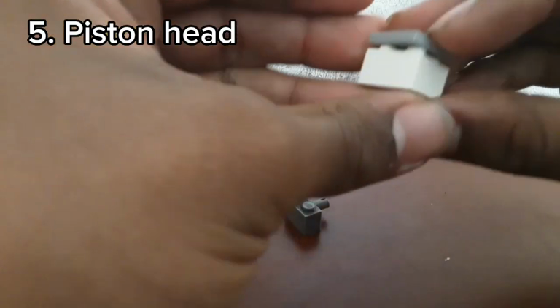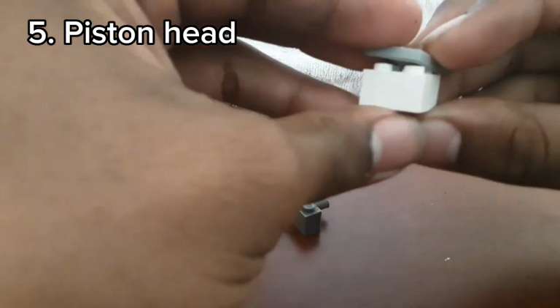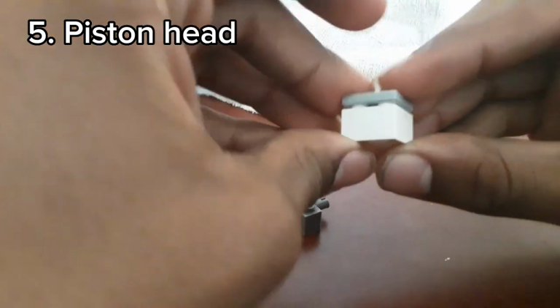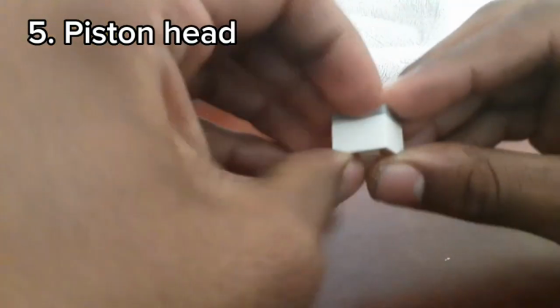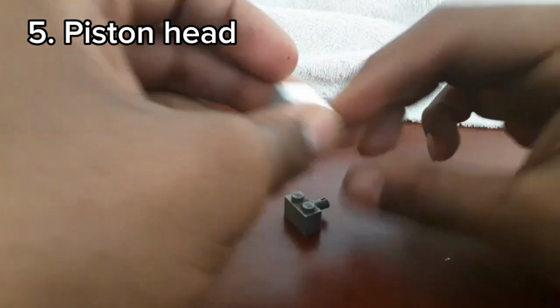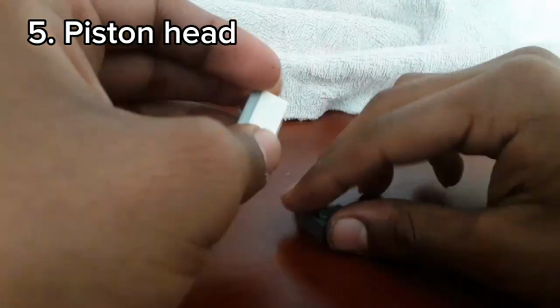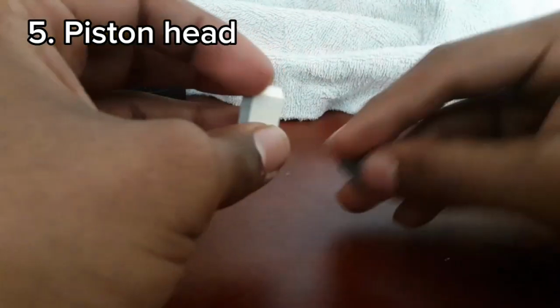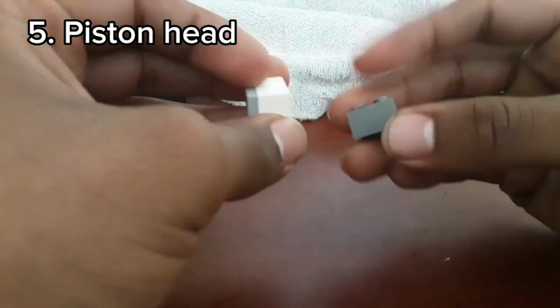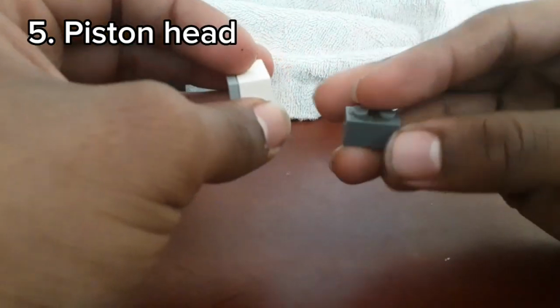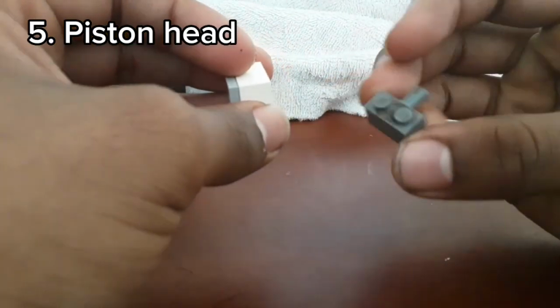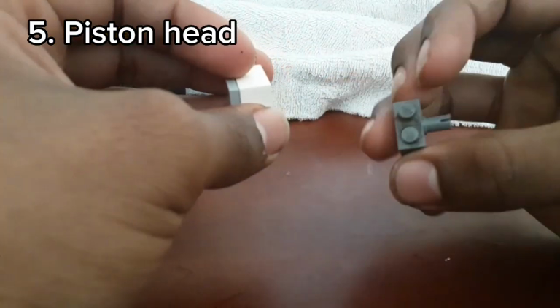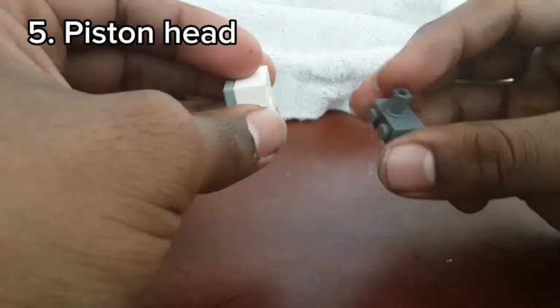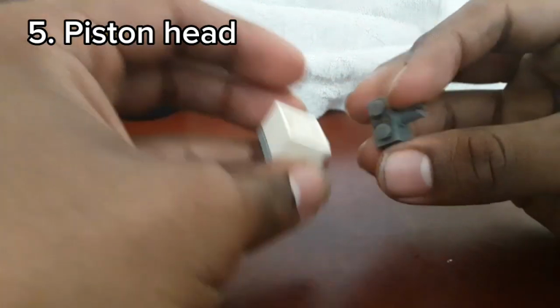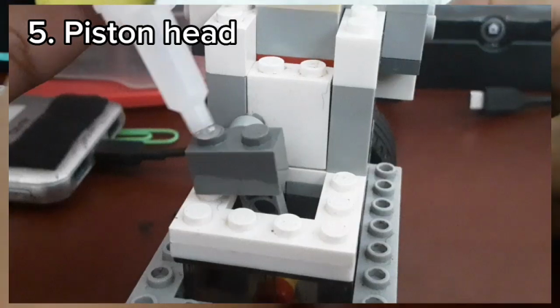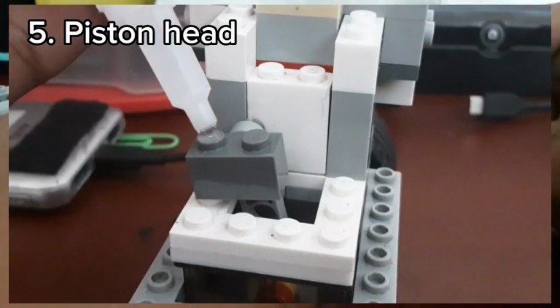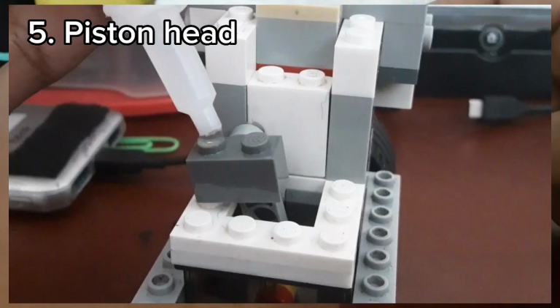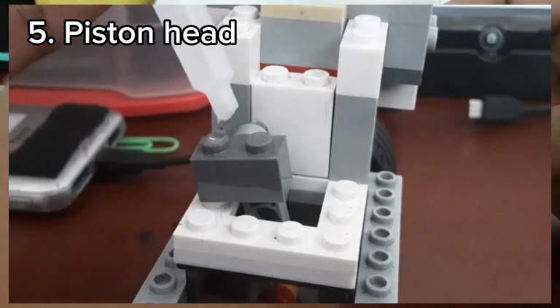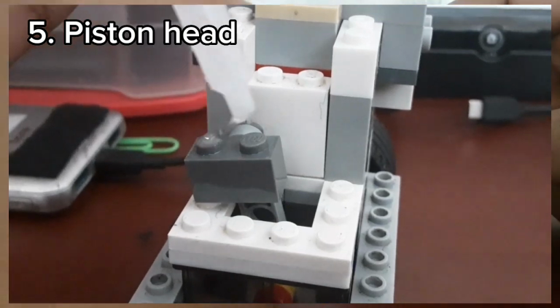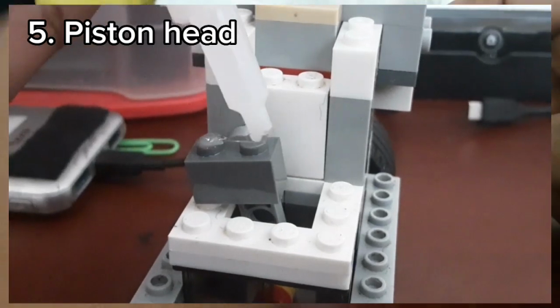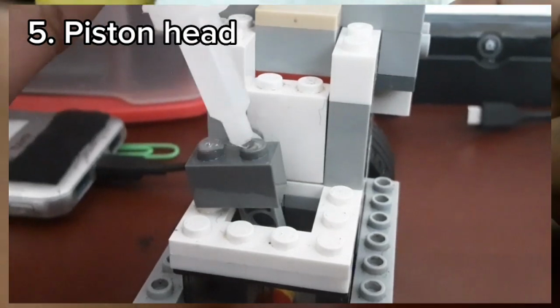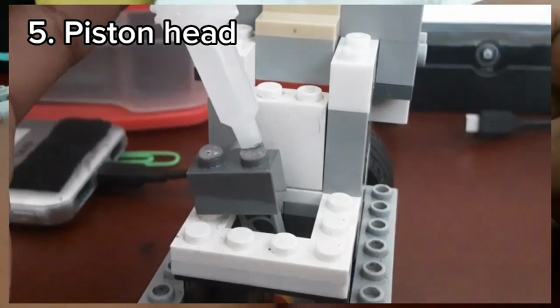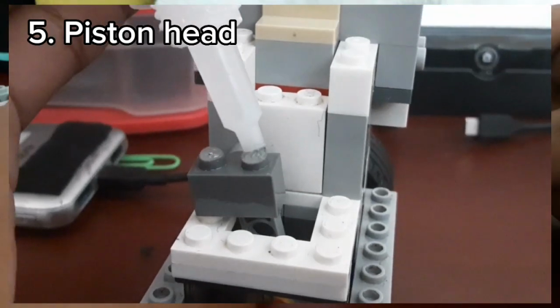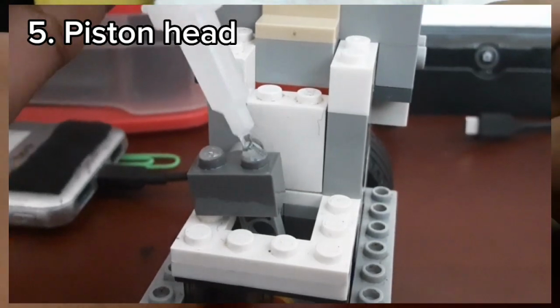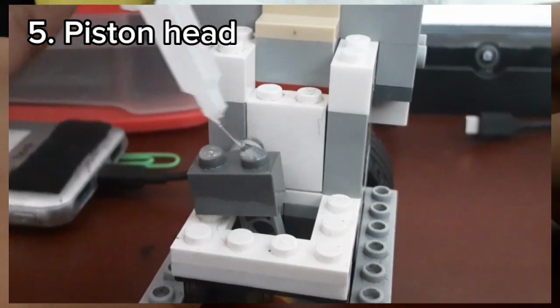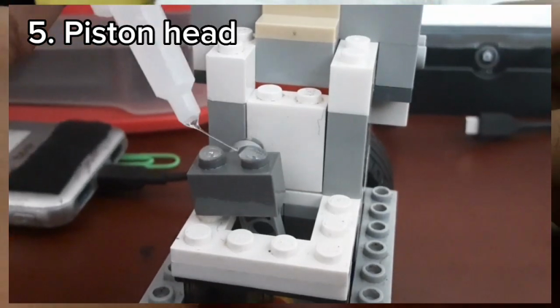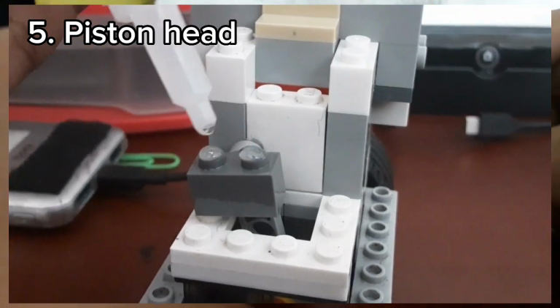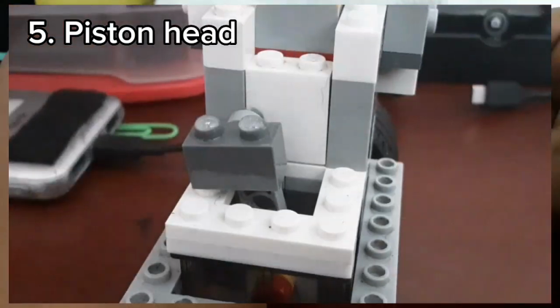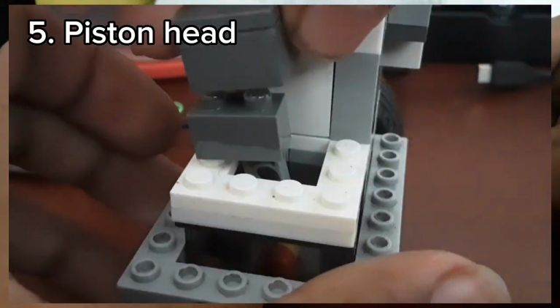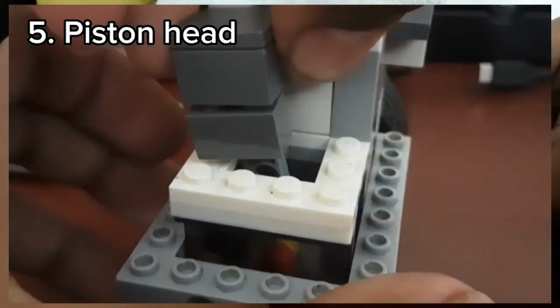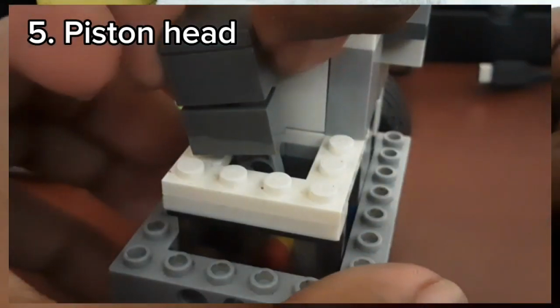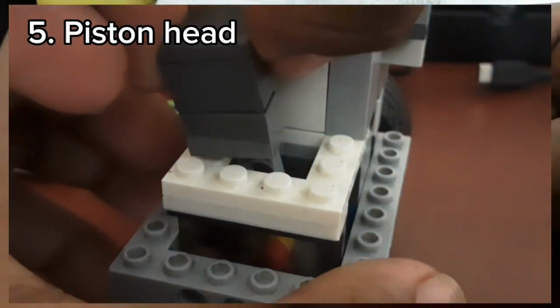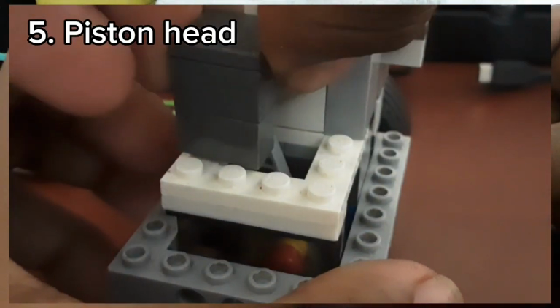This piston head is not the real piston head — the real piston head had to be glued on because the vacuum suction kept breaking it.